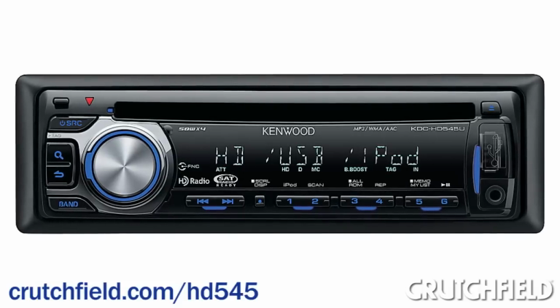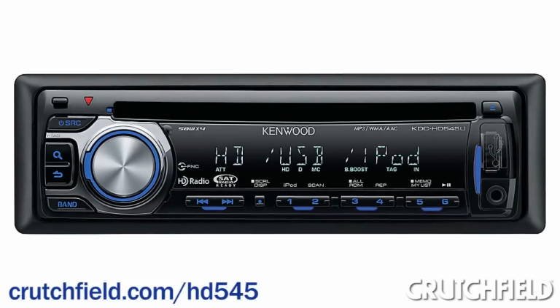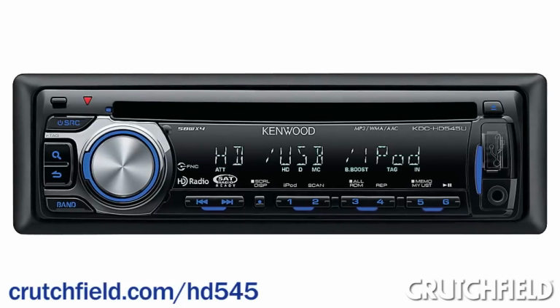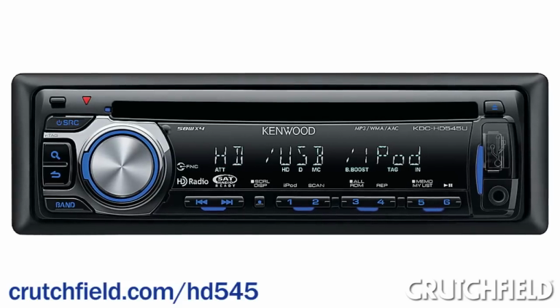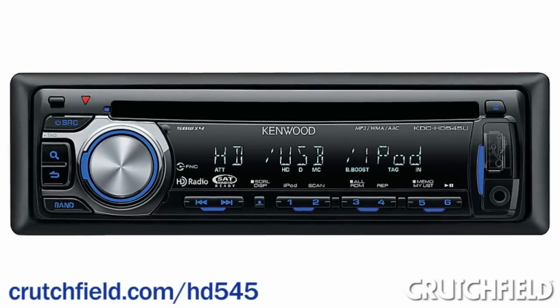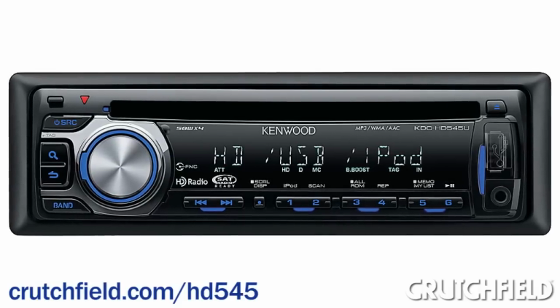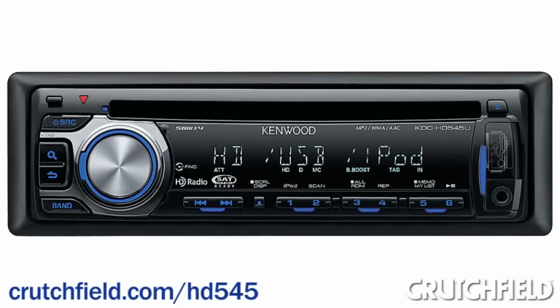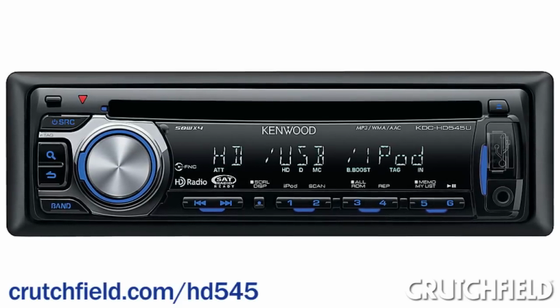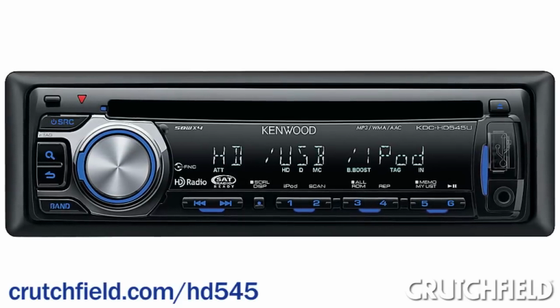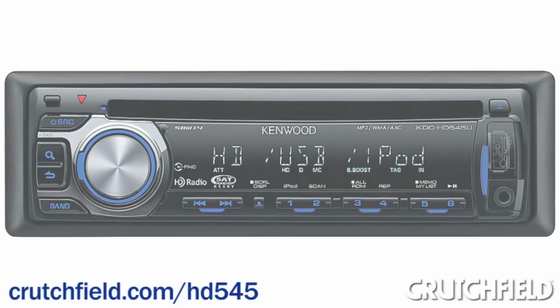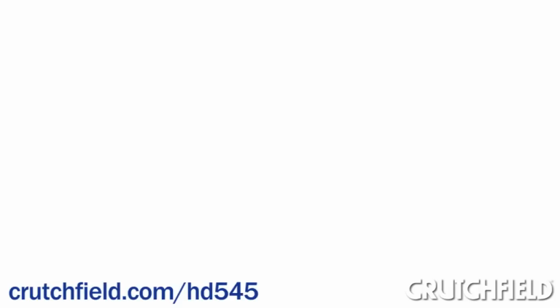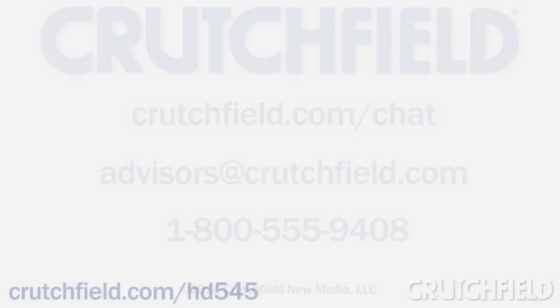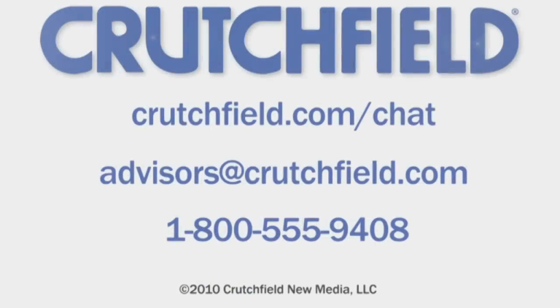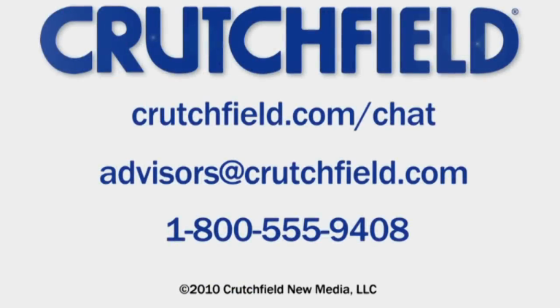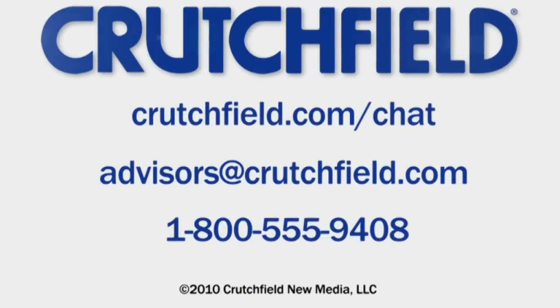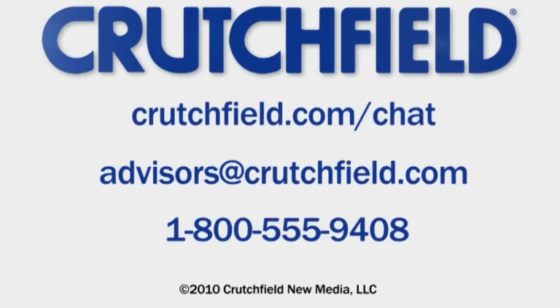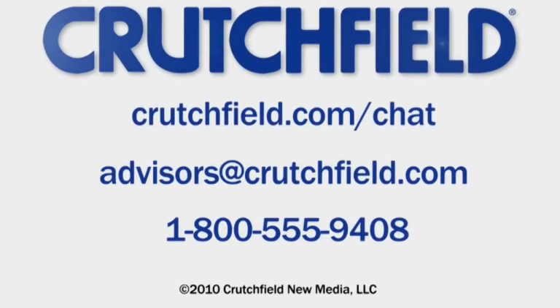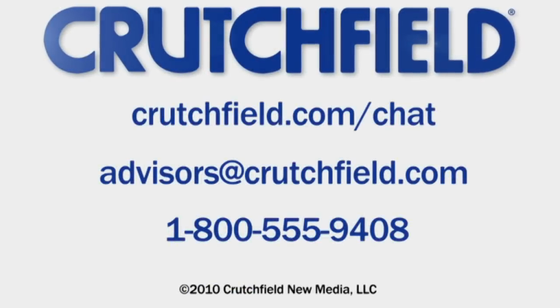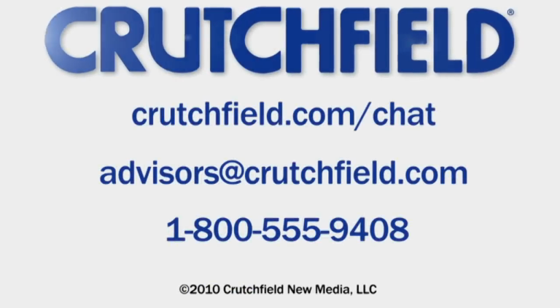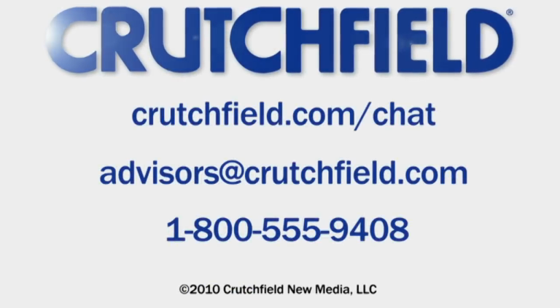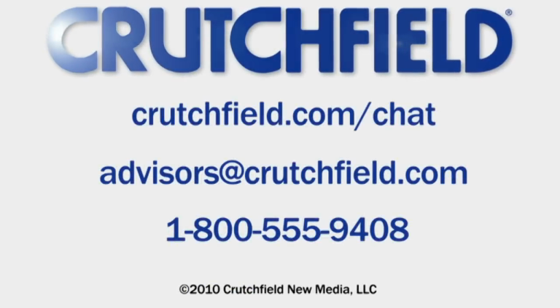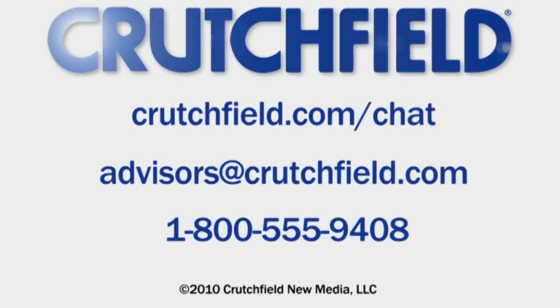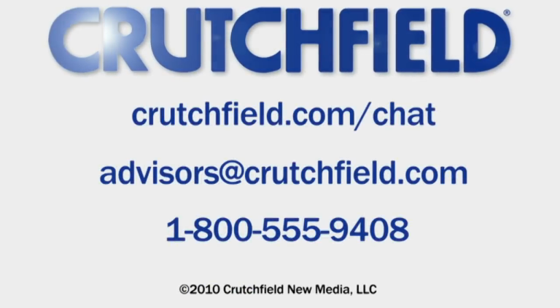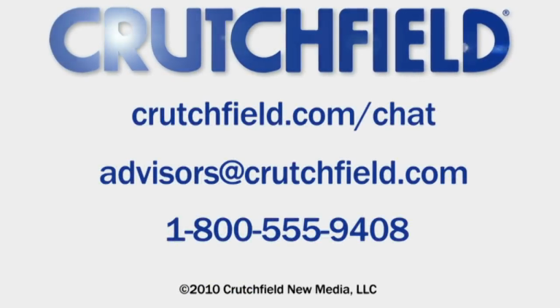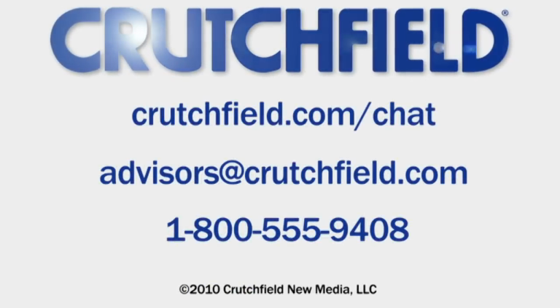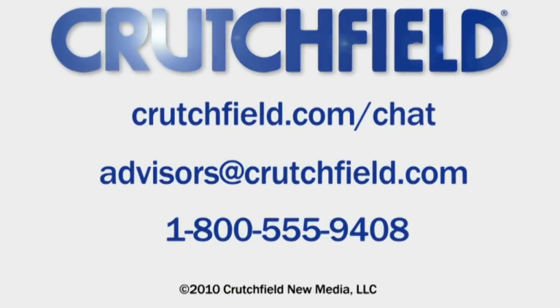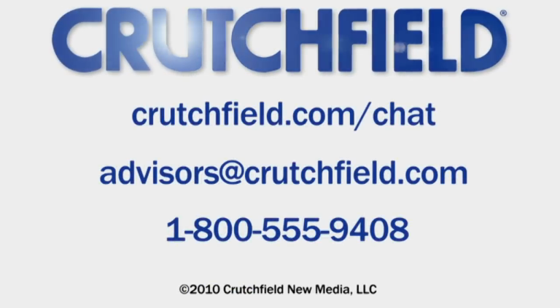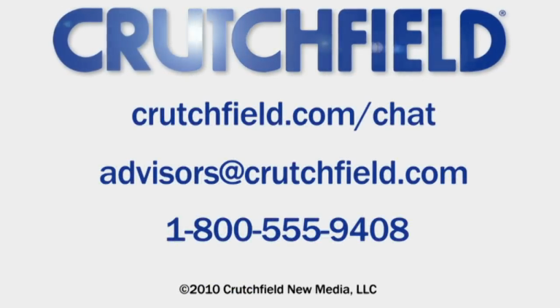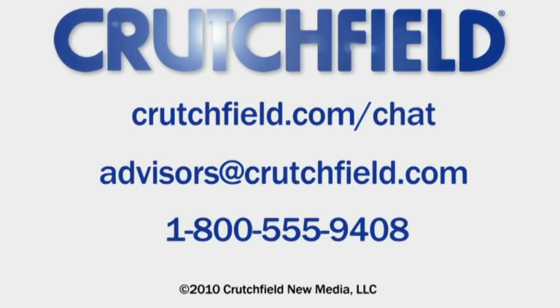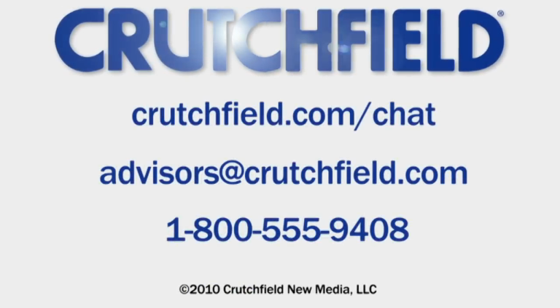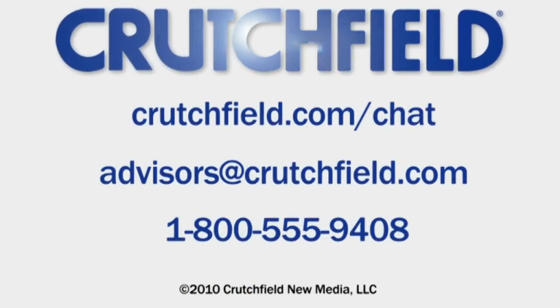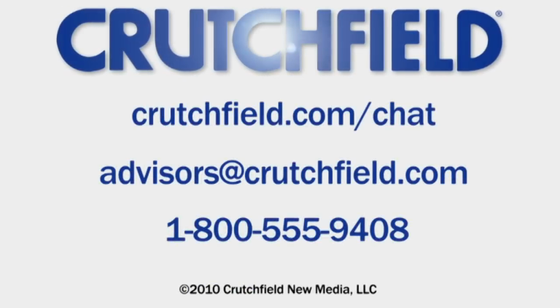If you want to try it out for yourself, contact one of our sales advisors, like Sean, via chat or email, or just give him a call.